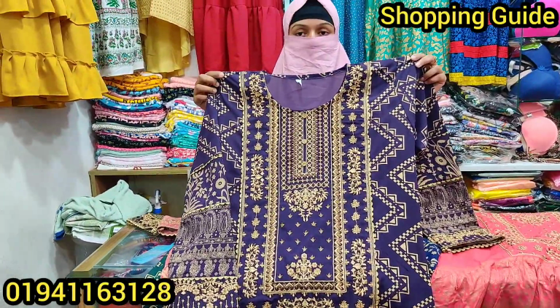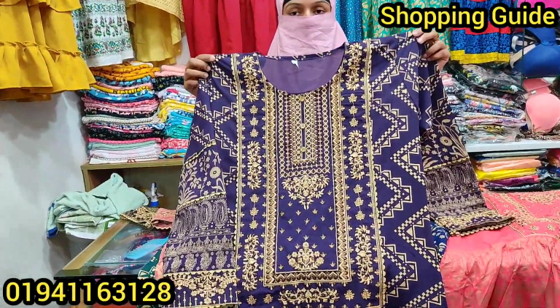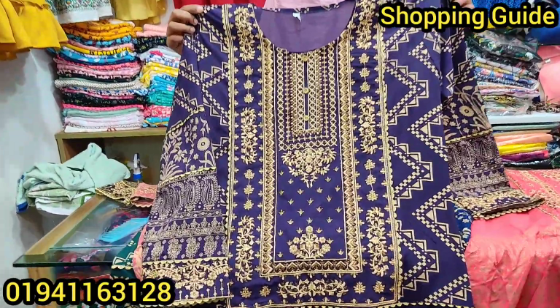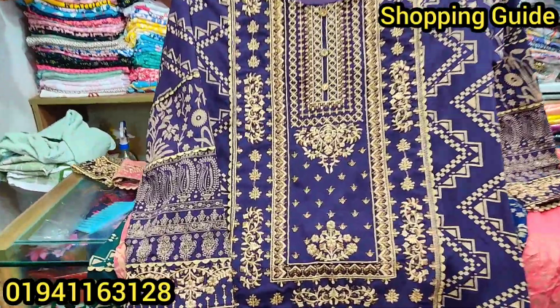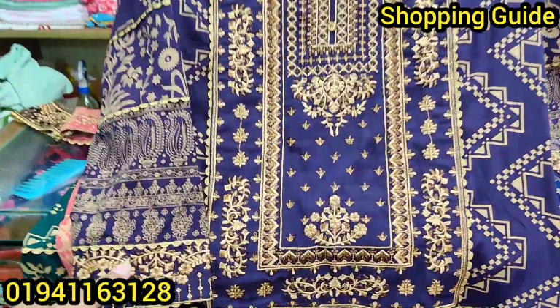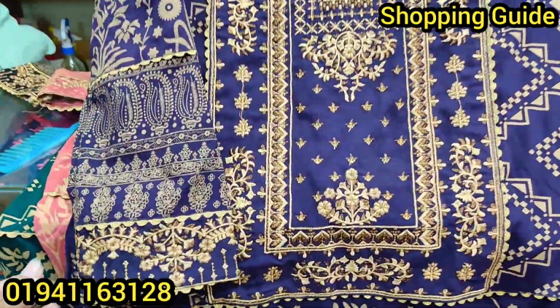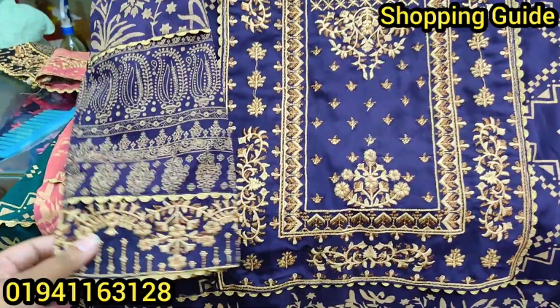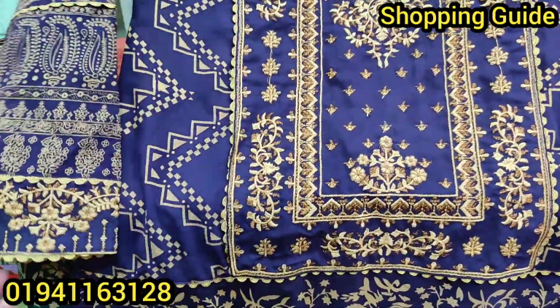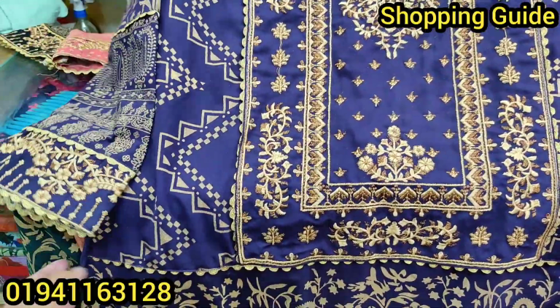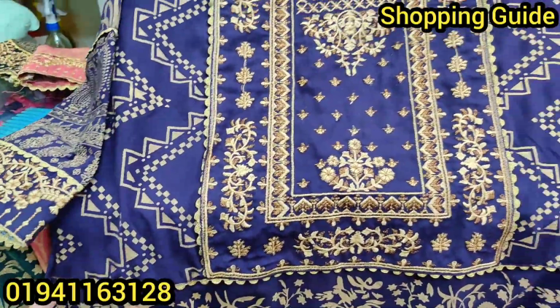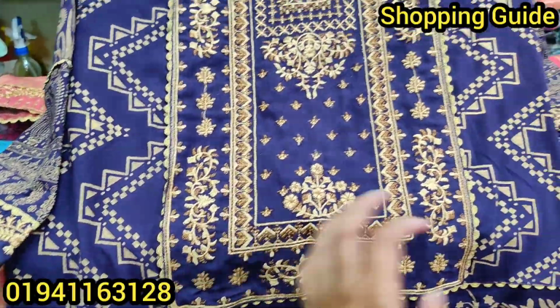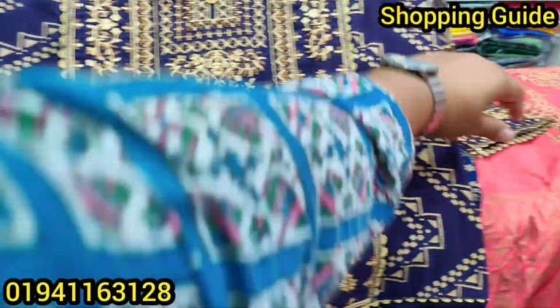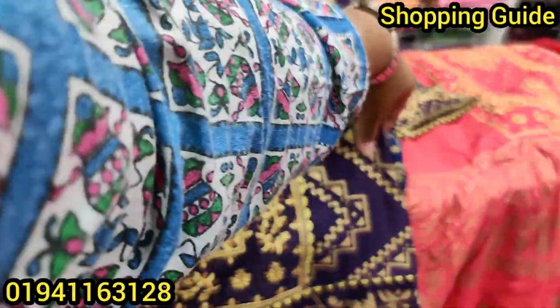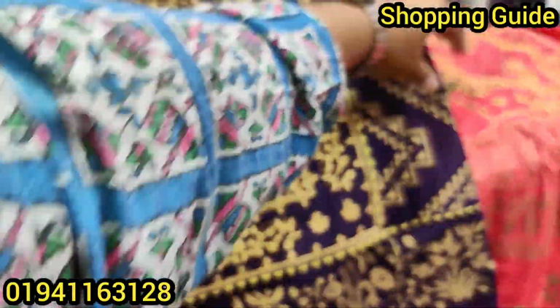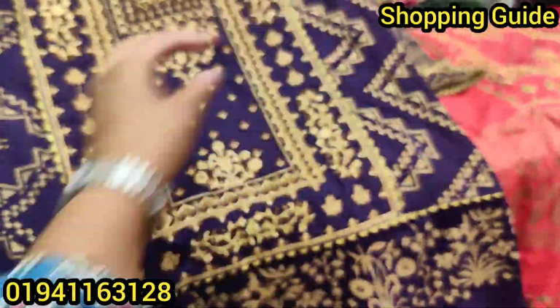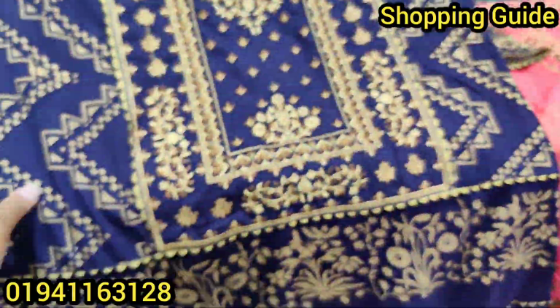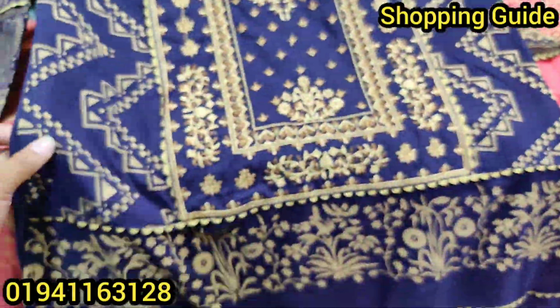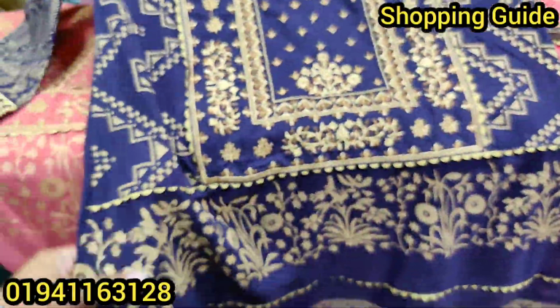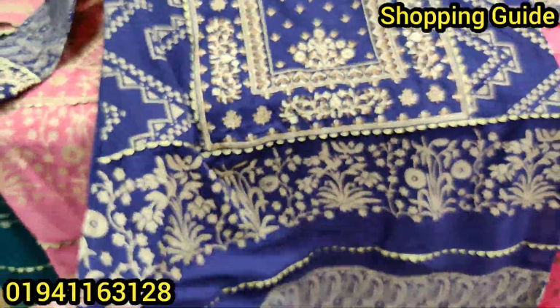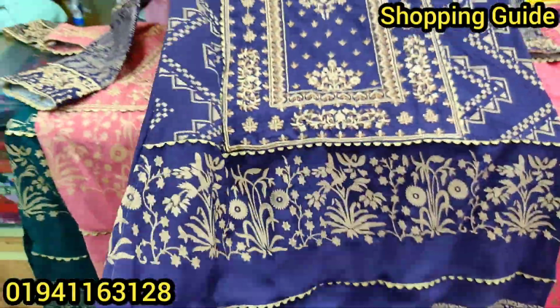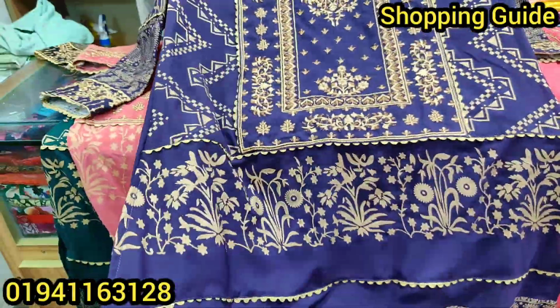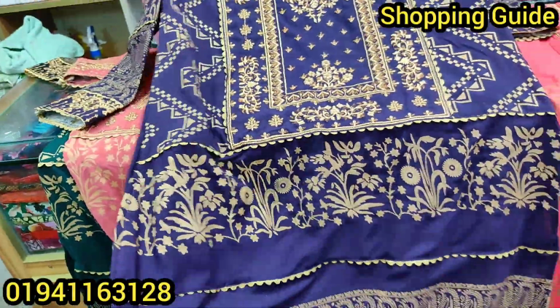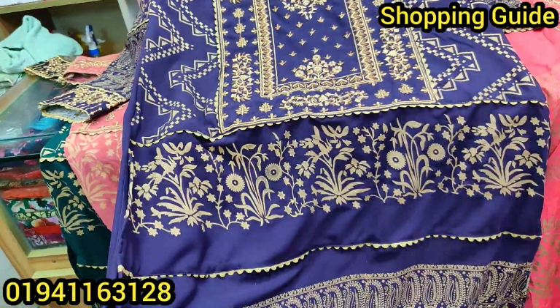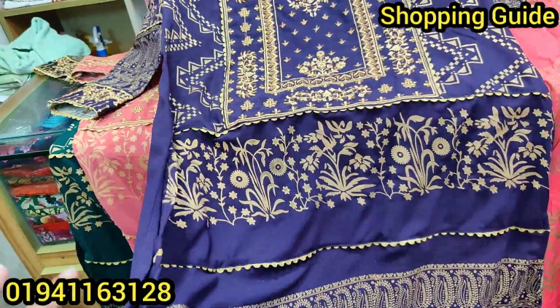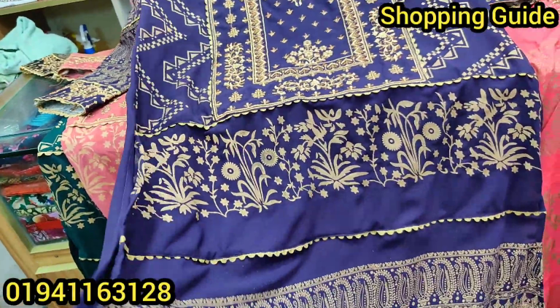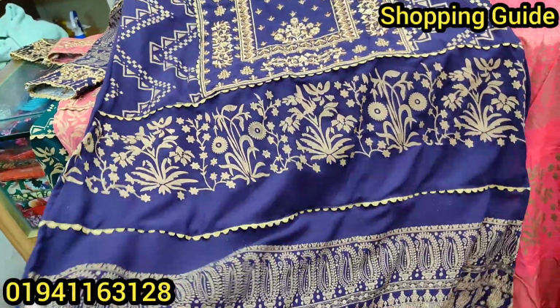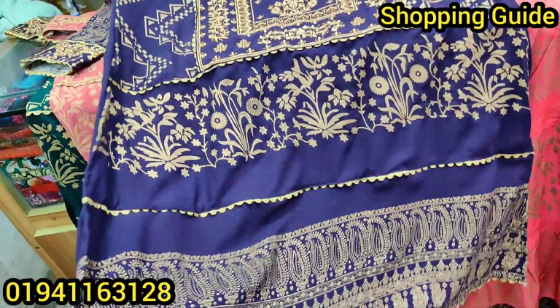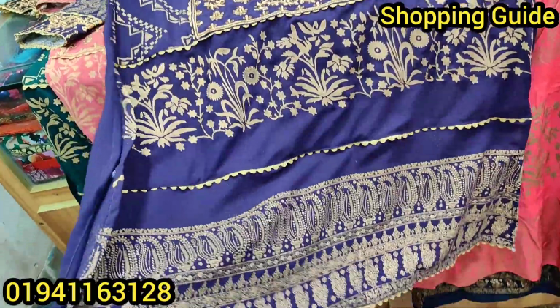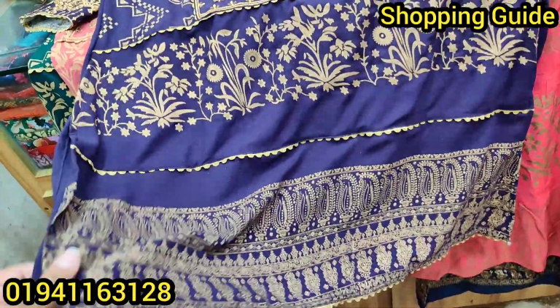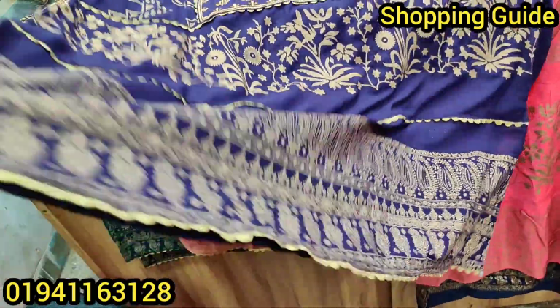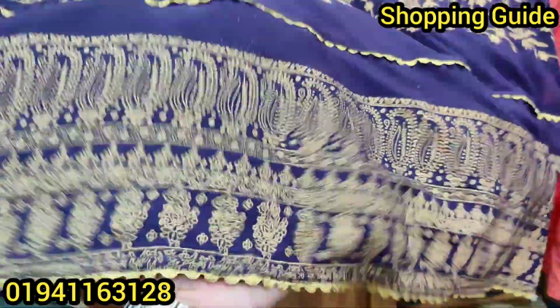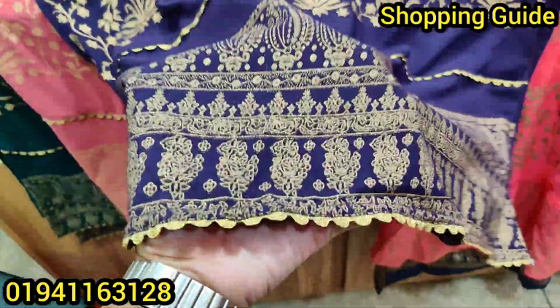The price is reasonable. The fabric is pure diamond. This is a beautiful product.